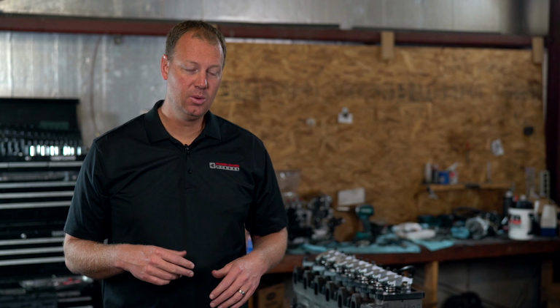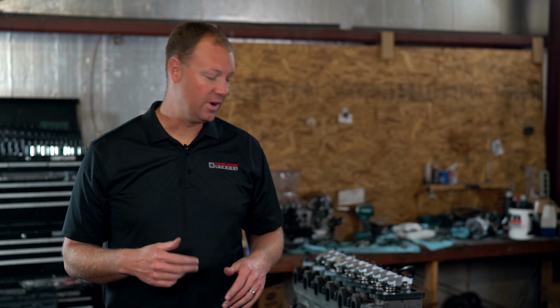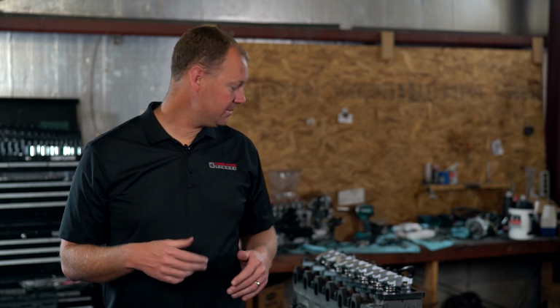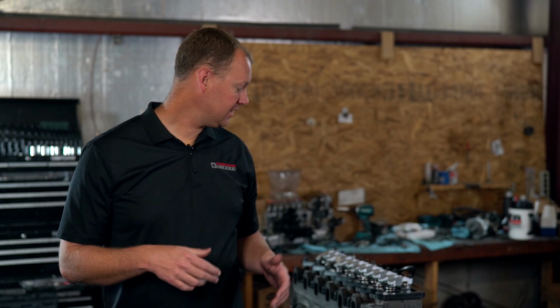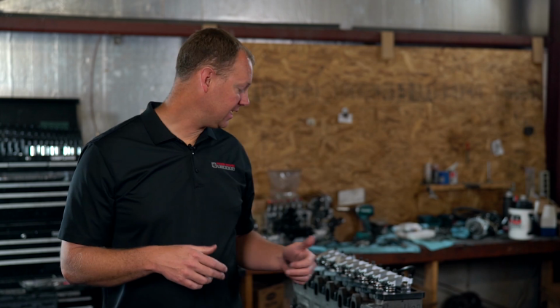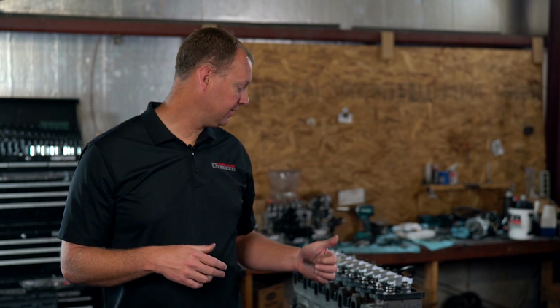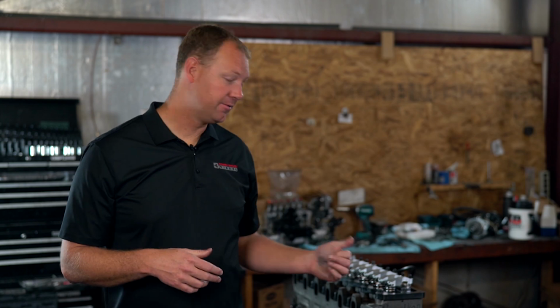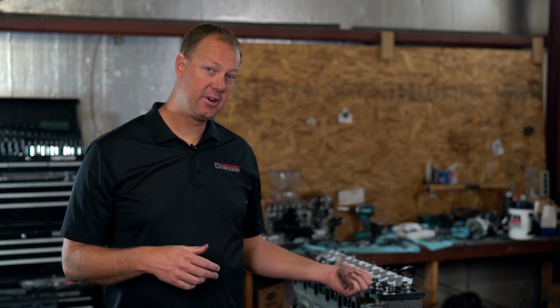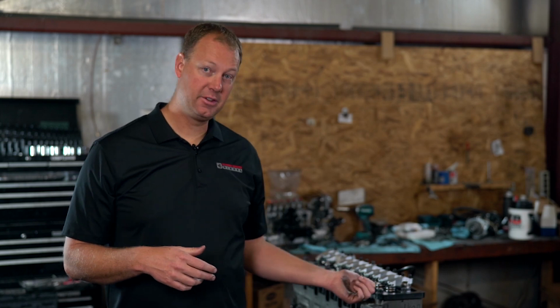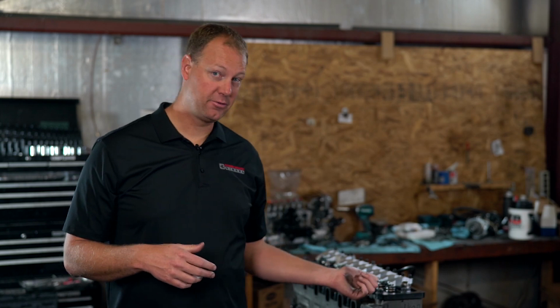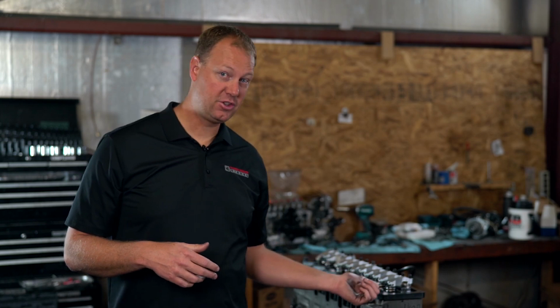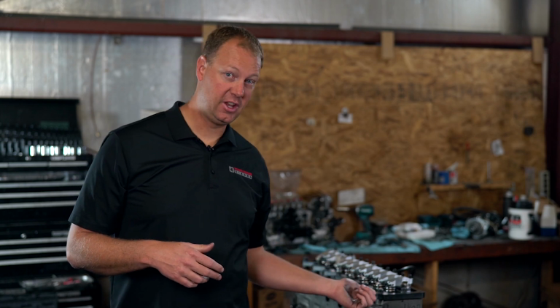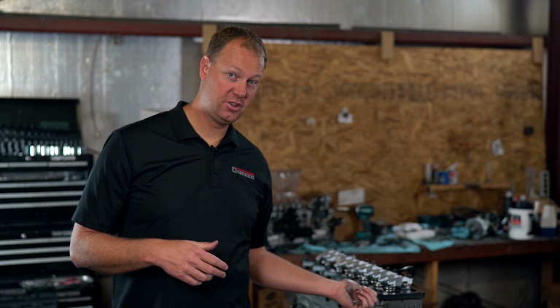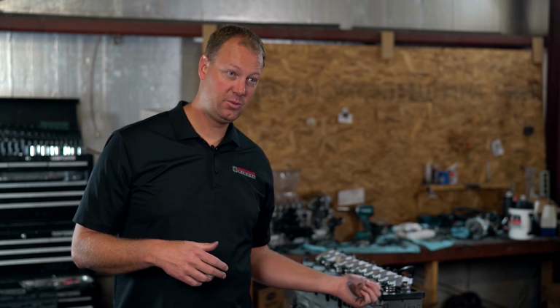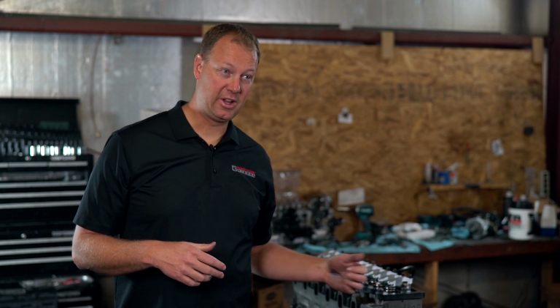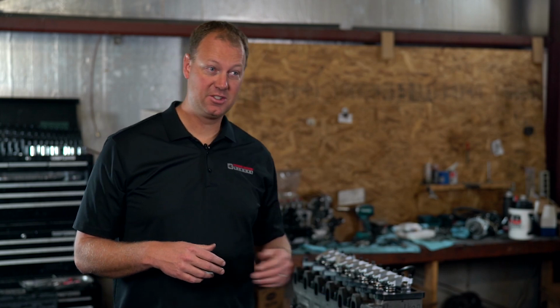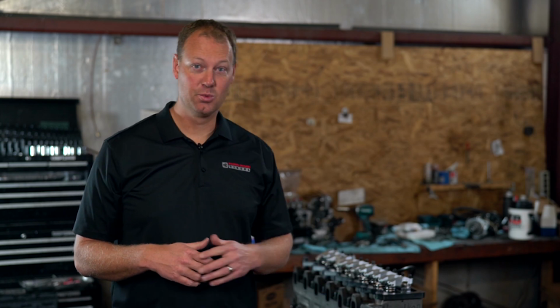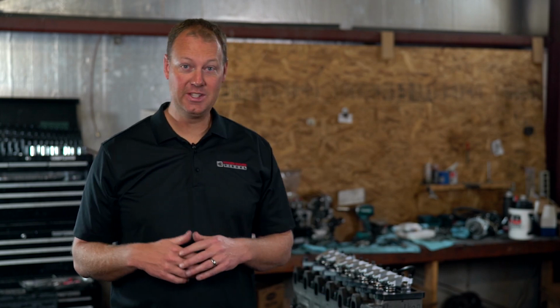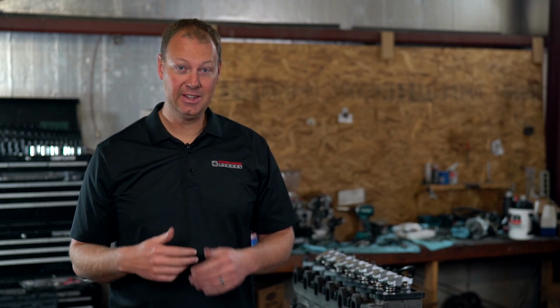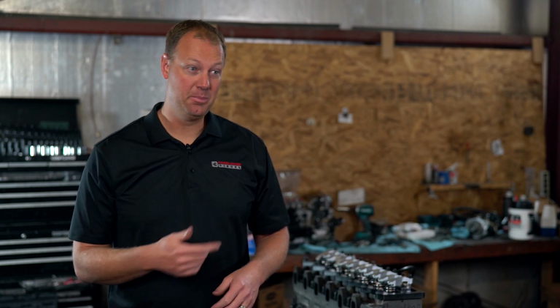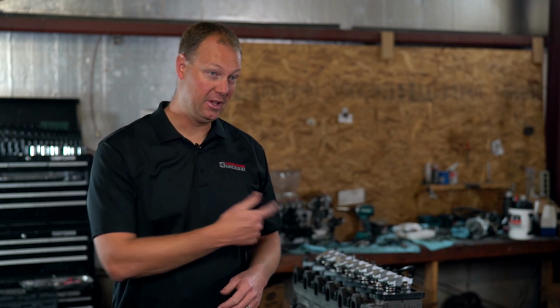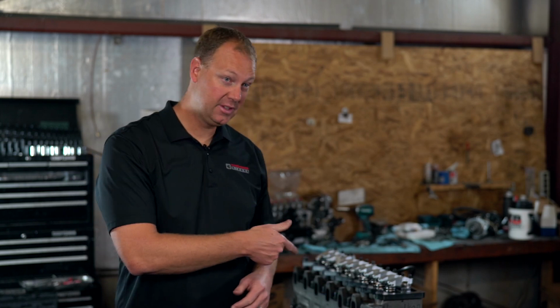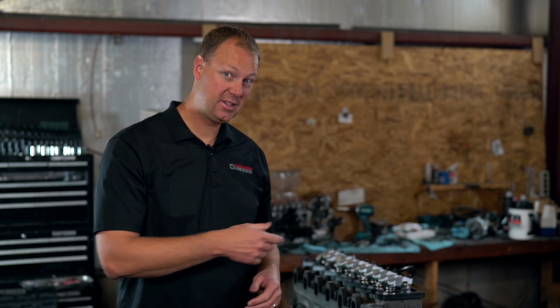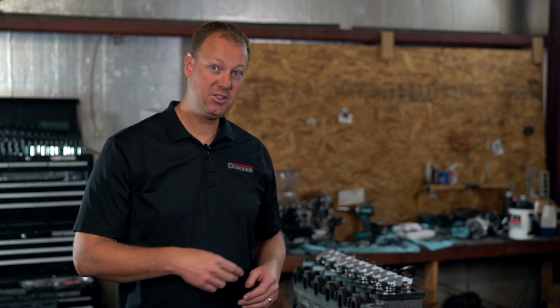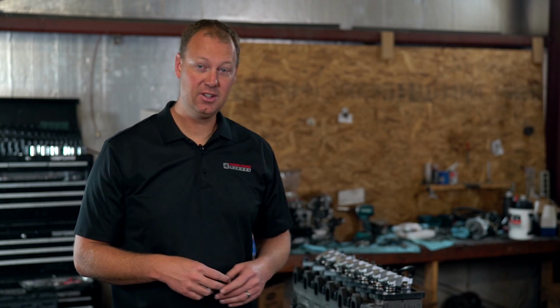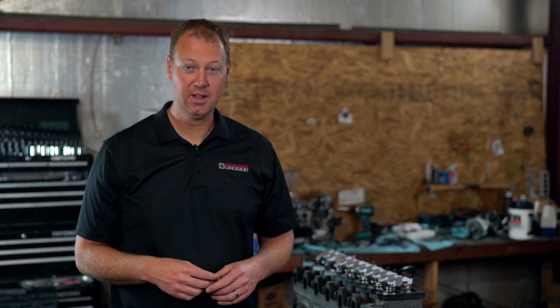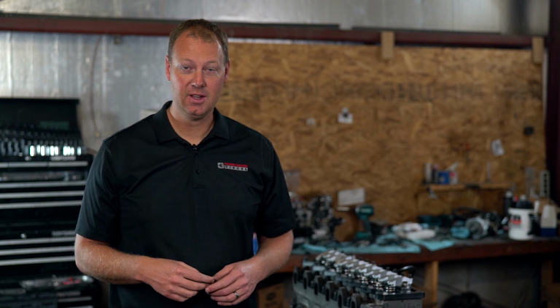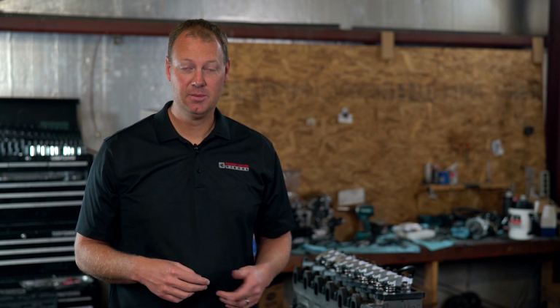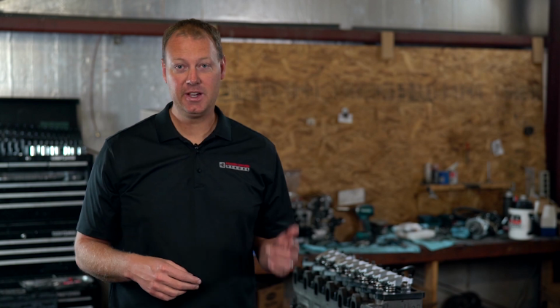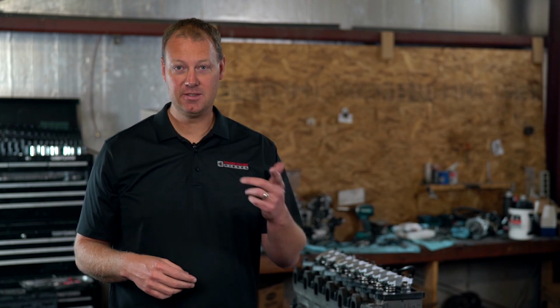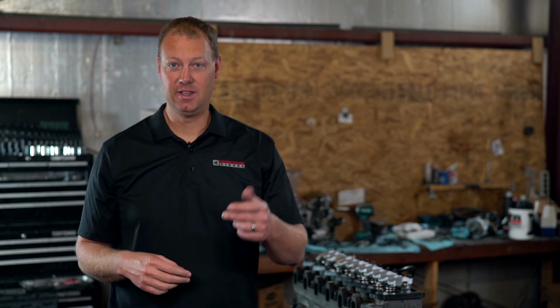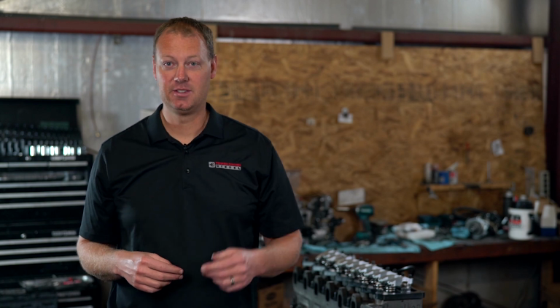Why am I standing in front of this fresh engine when I just recently built this engine? Because of this.